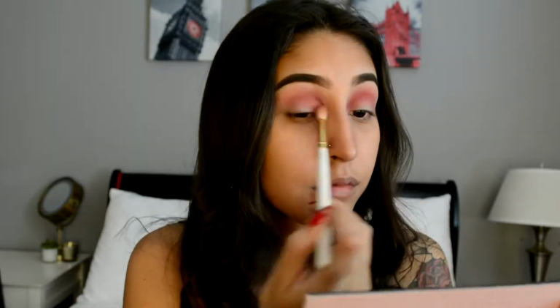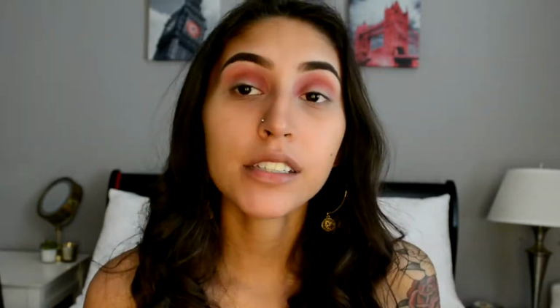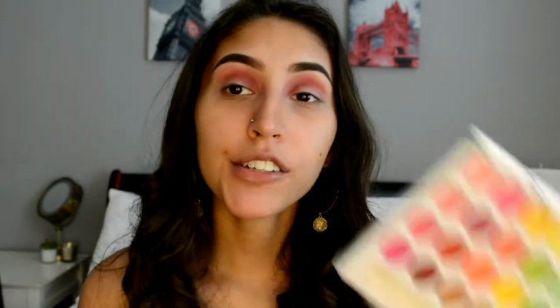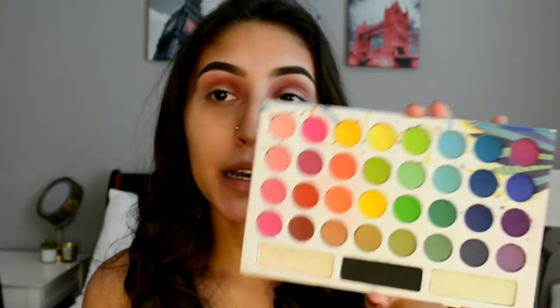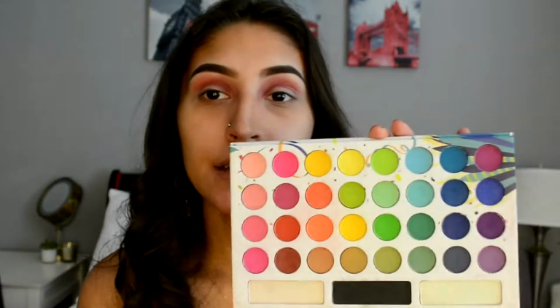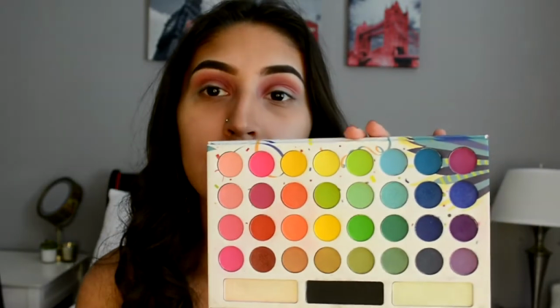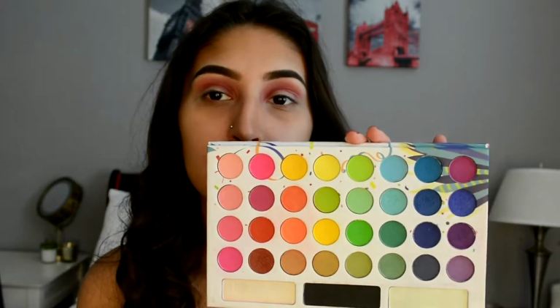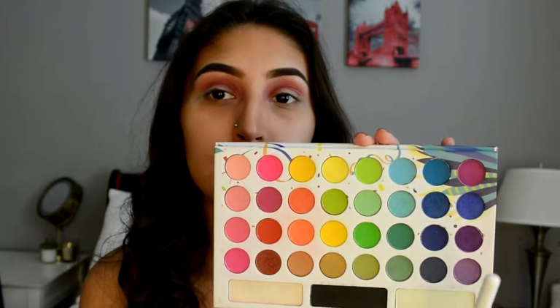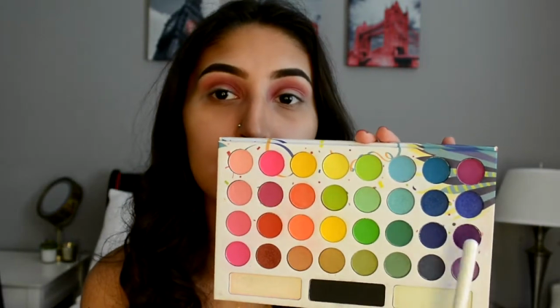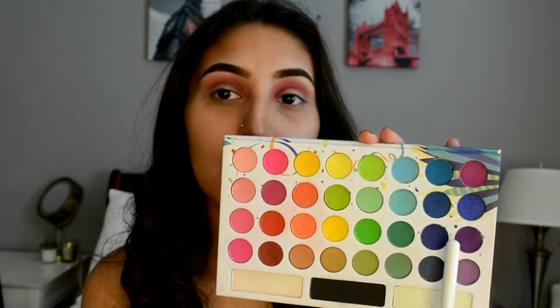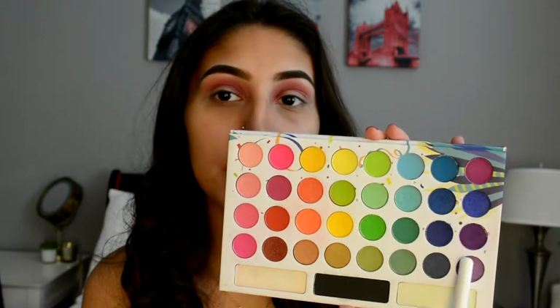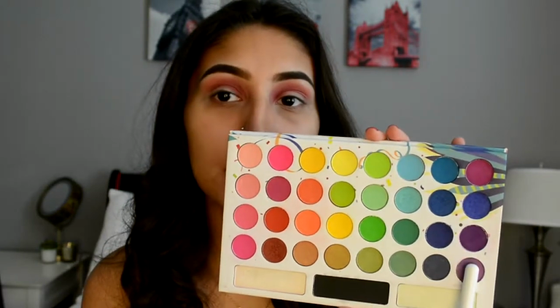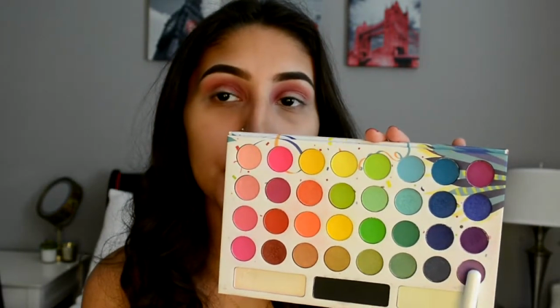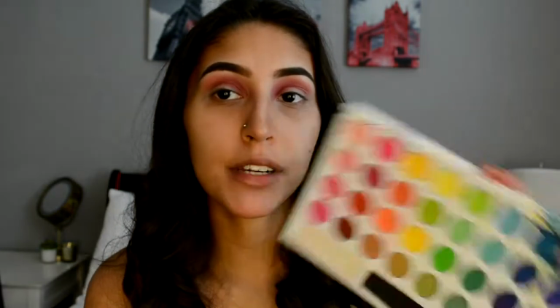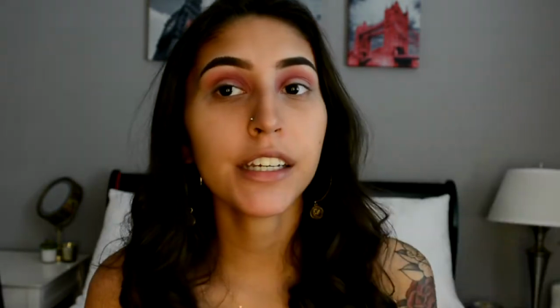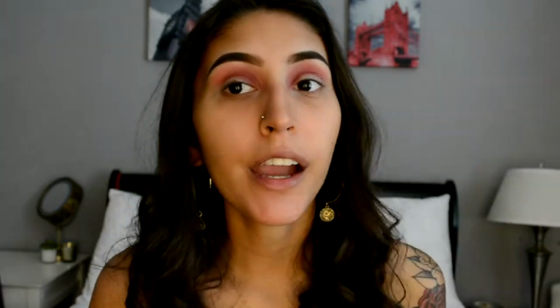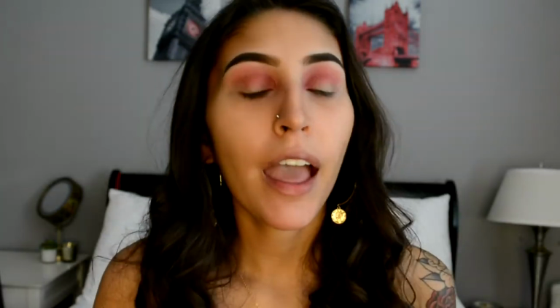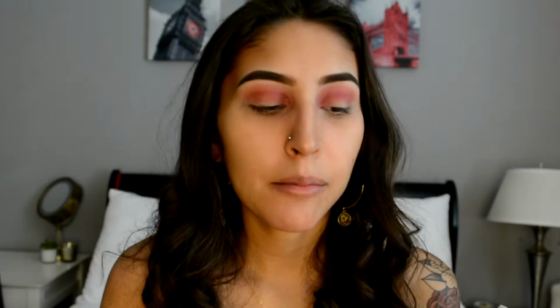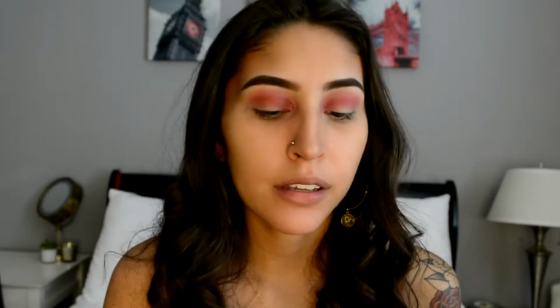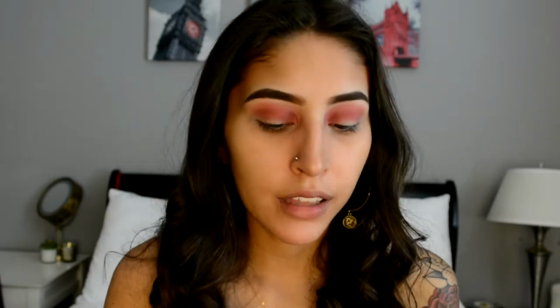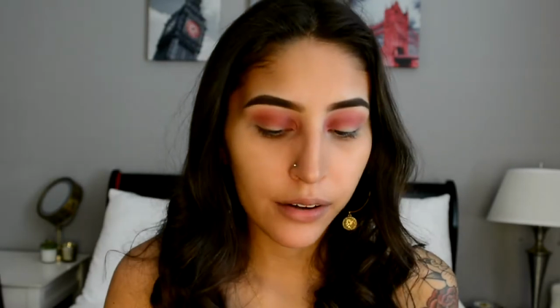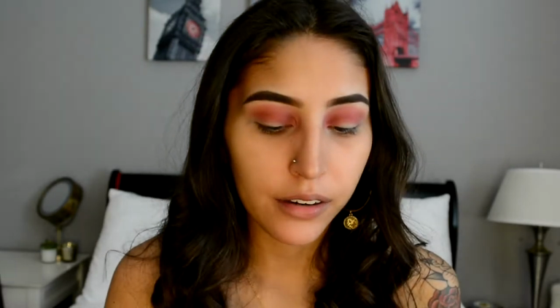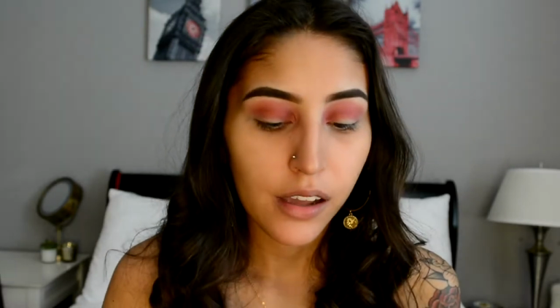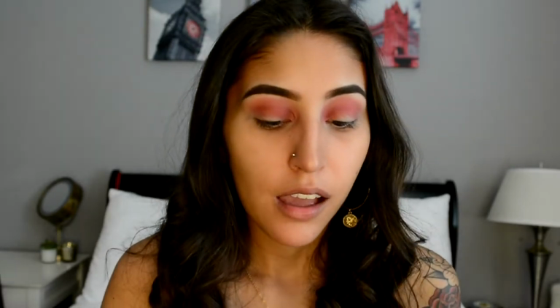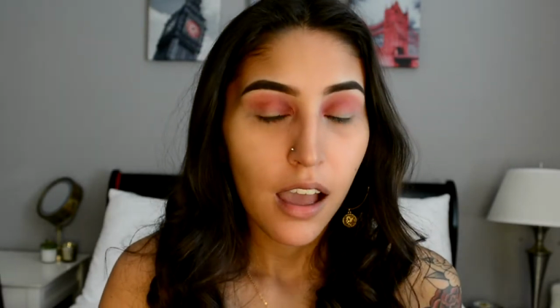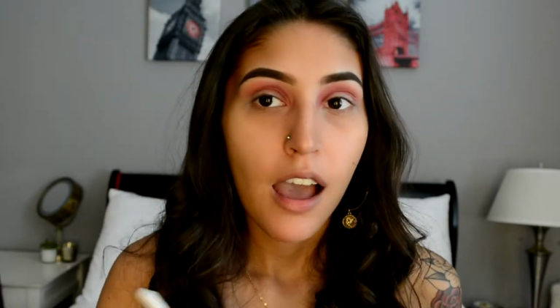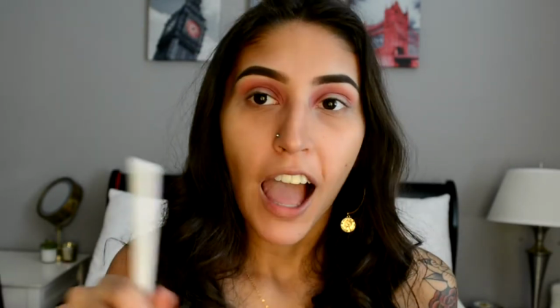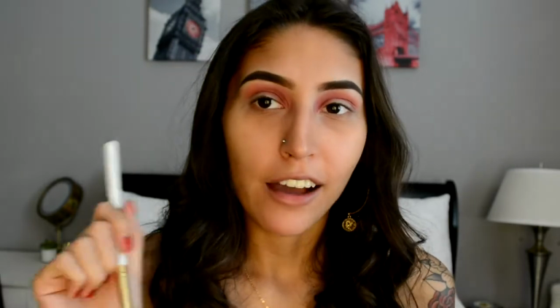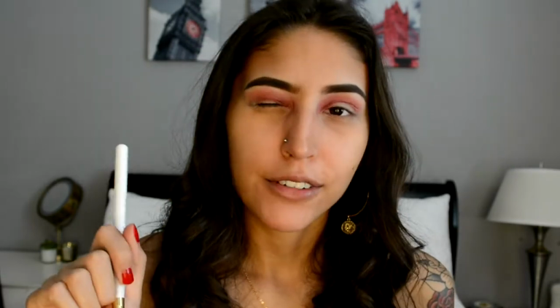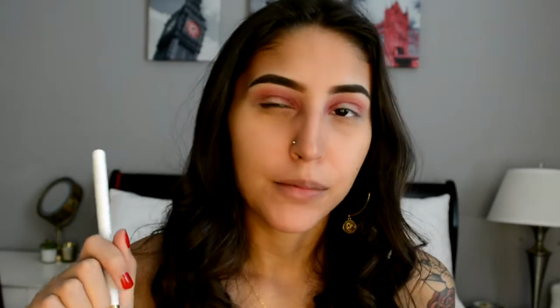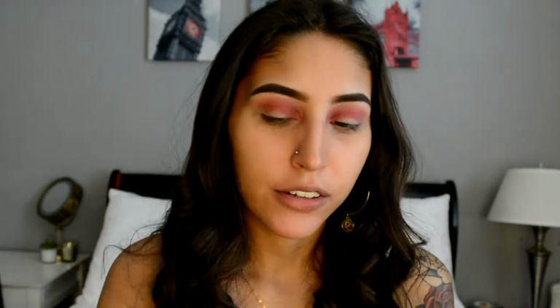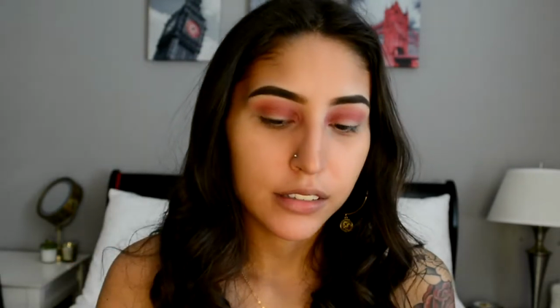Okay, so going back into the Take Me To Brazil palette, taking this purple right here and putting it on the outer half of my crease.